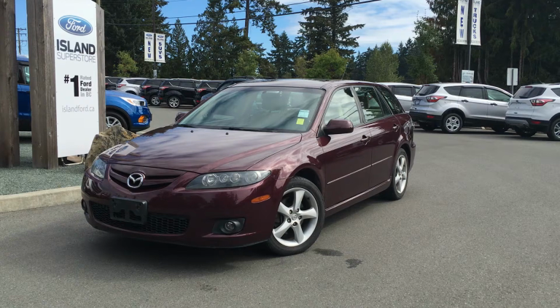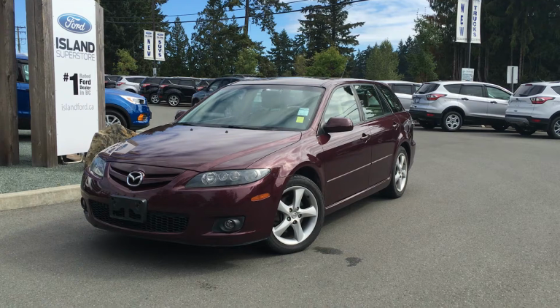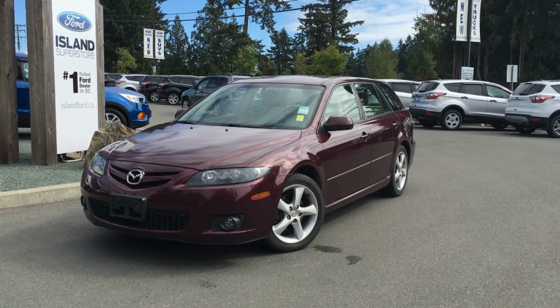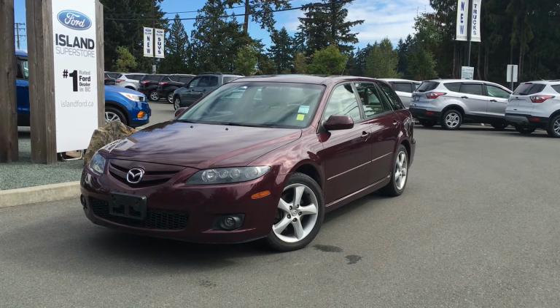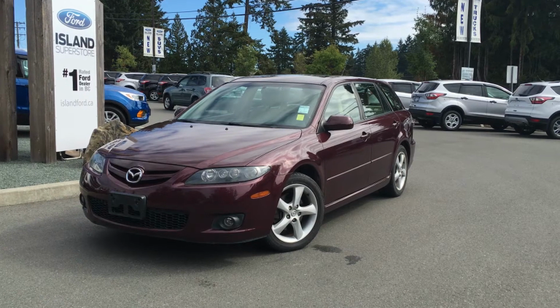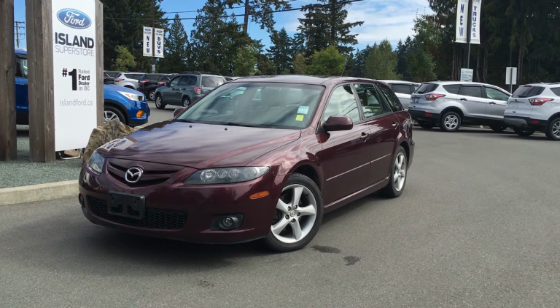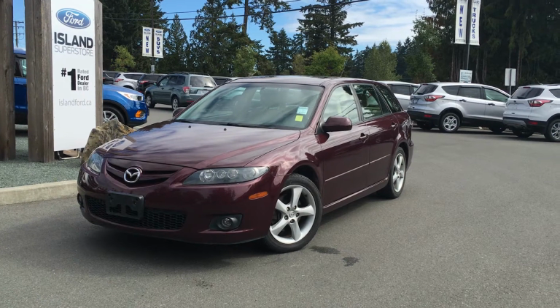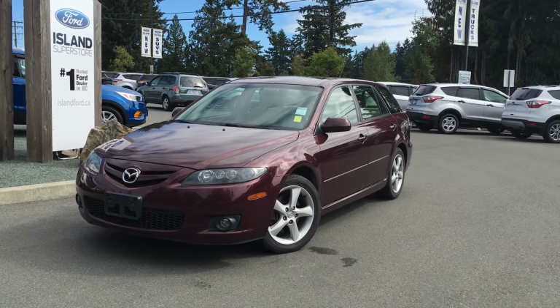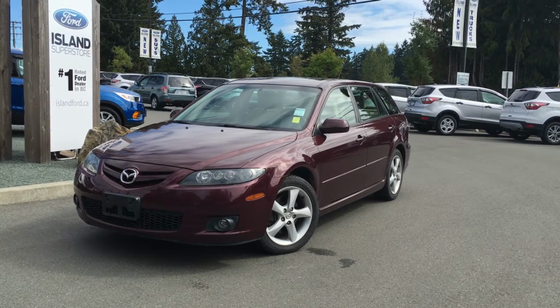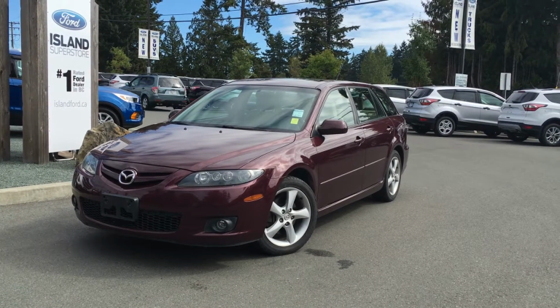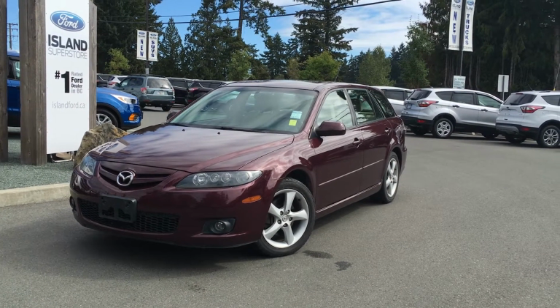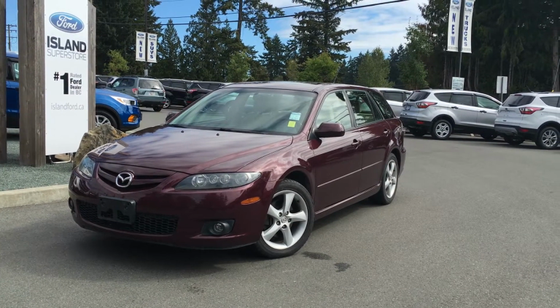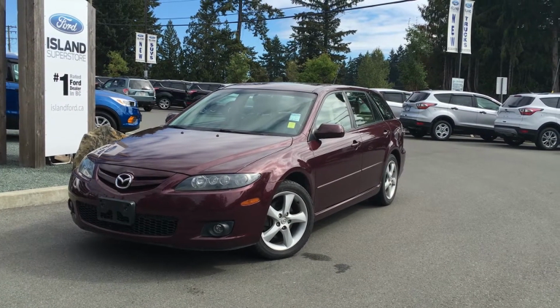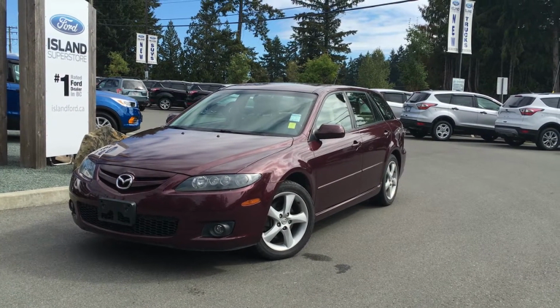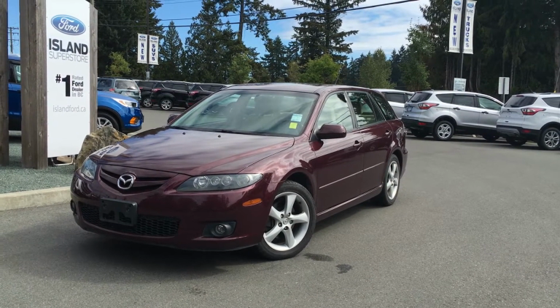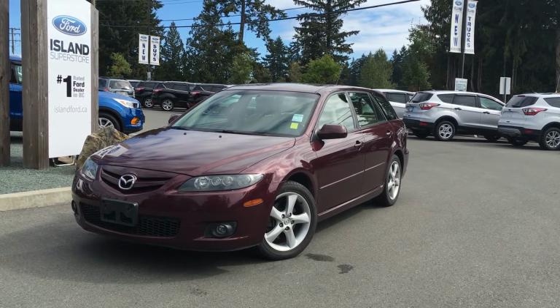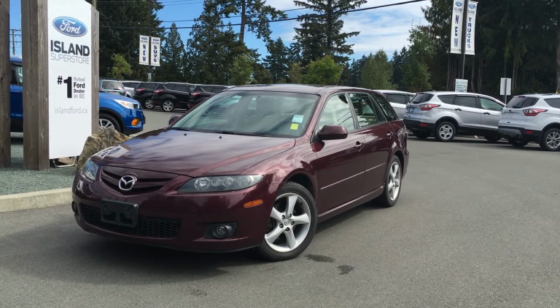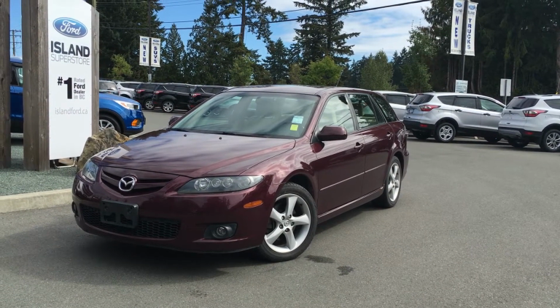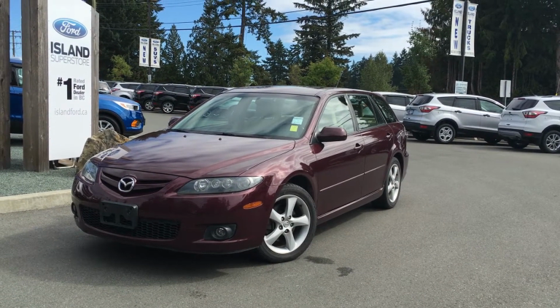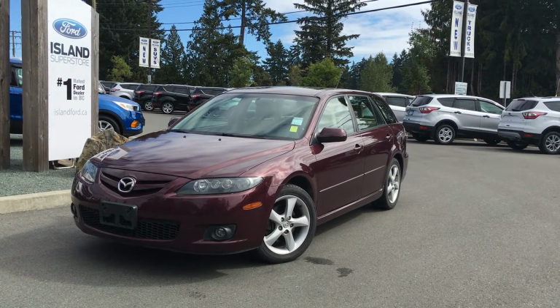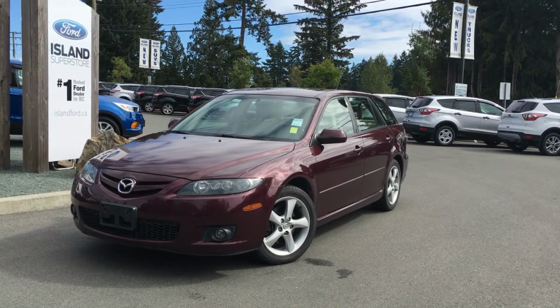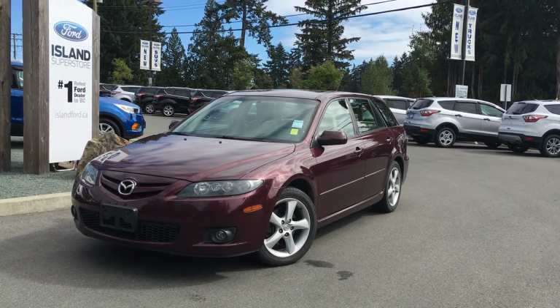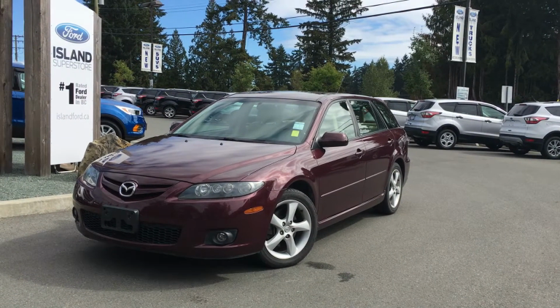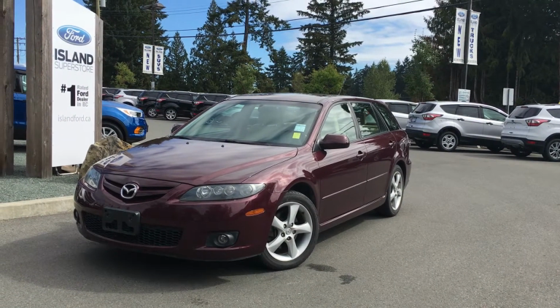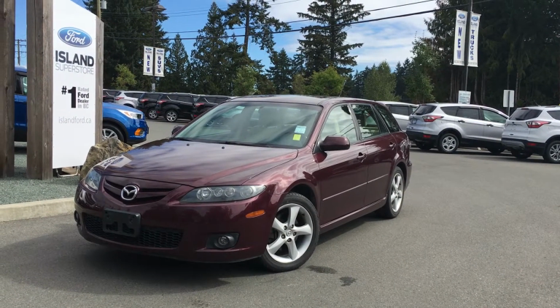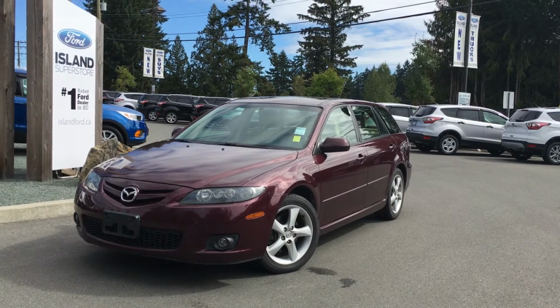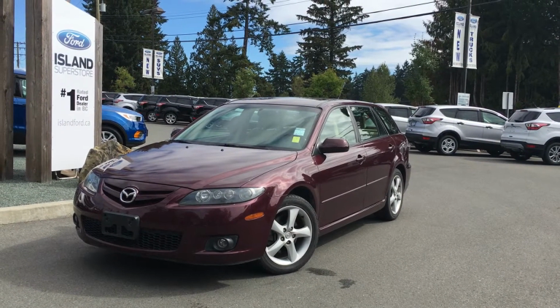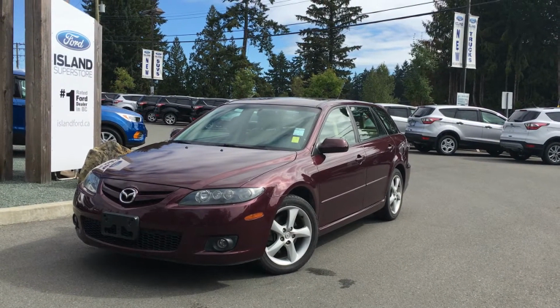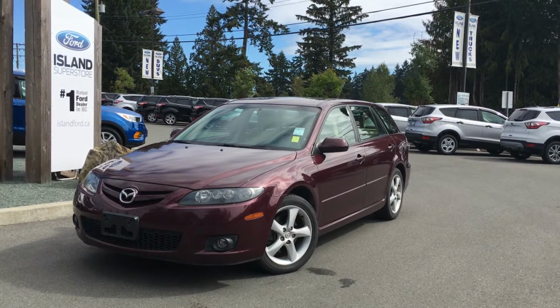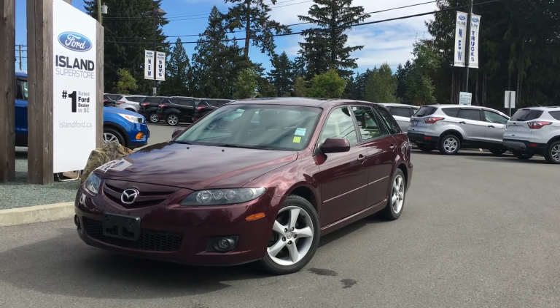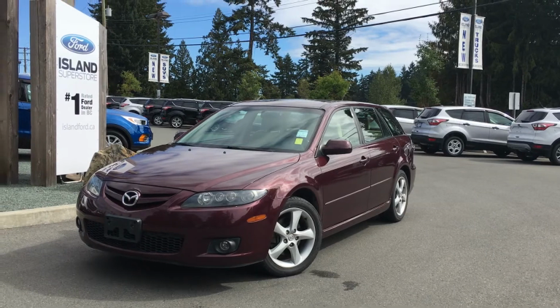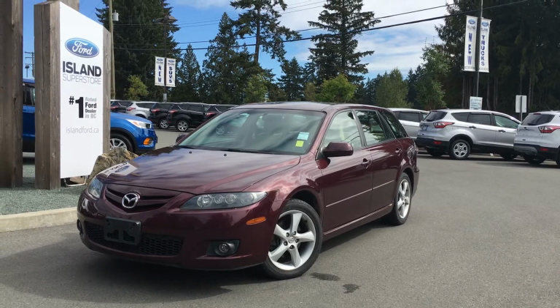Welcome to Island Ford Superstore. We're located on Norcross Road in Duncan, BC, just off the Trans-Canada Highway.